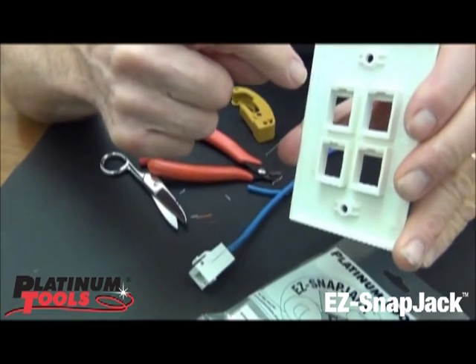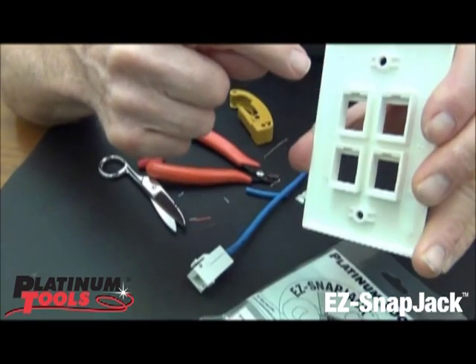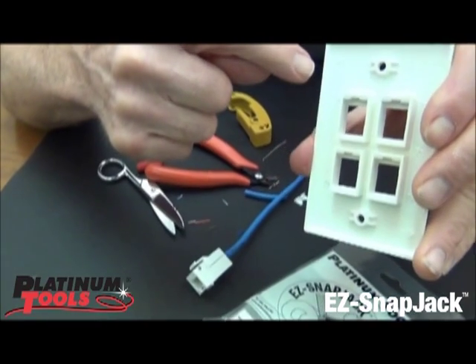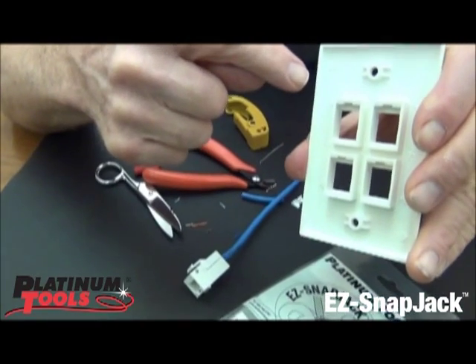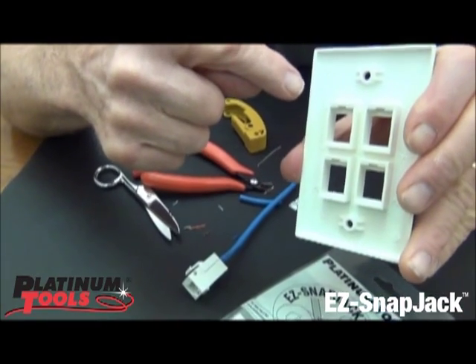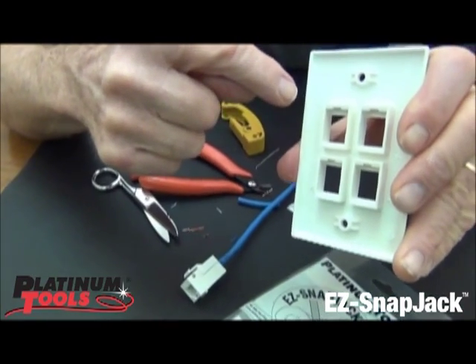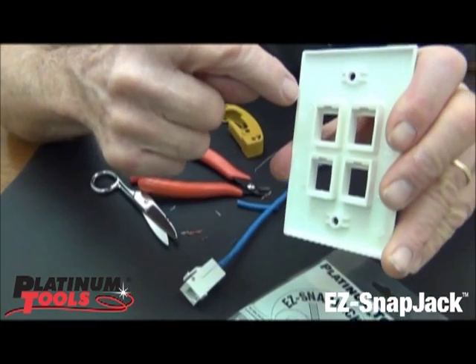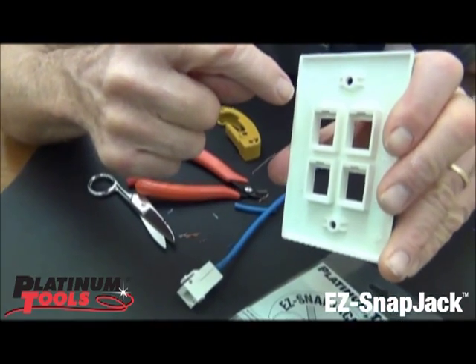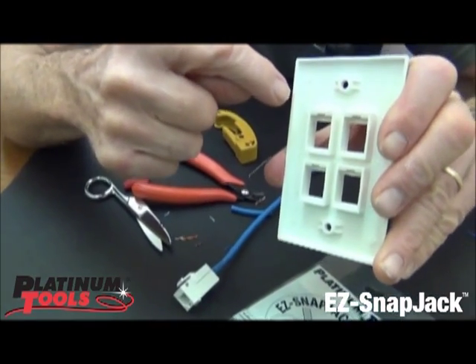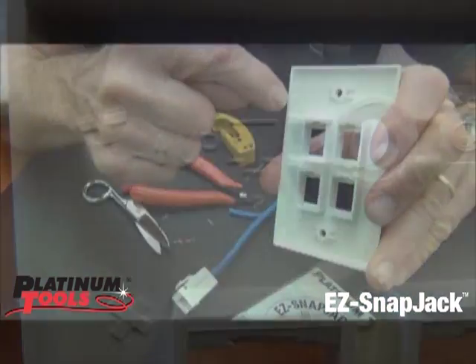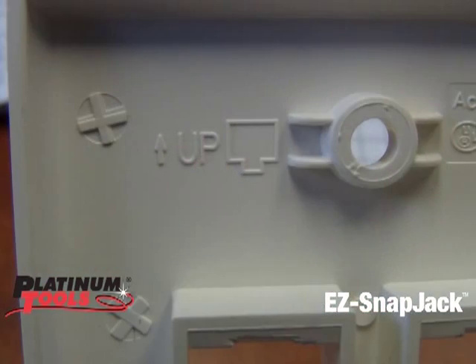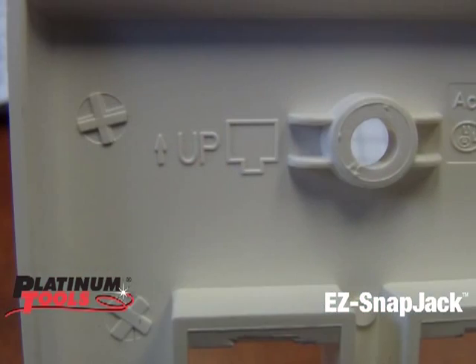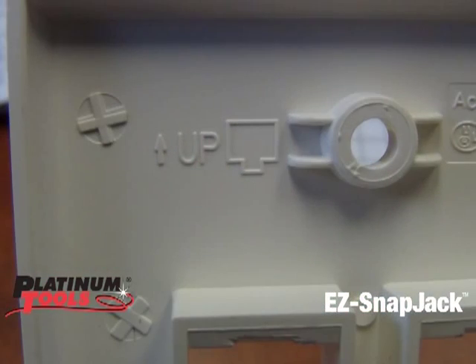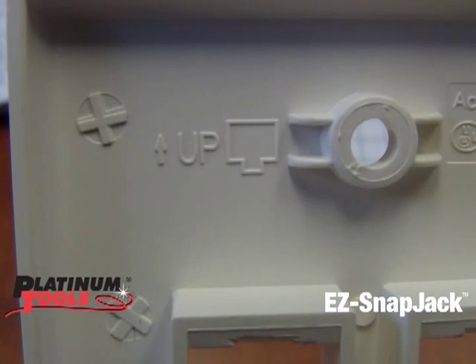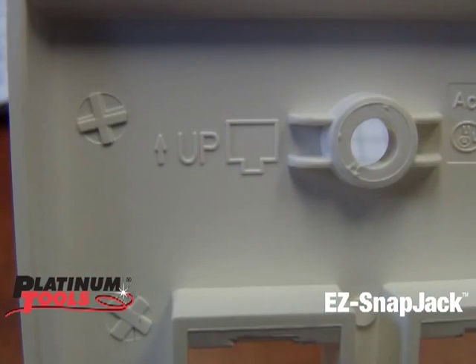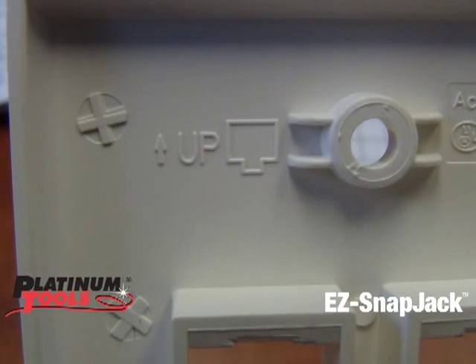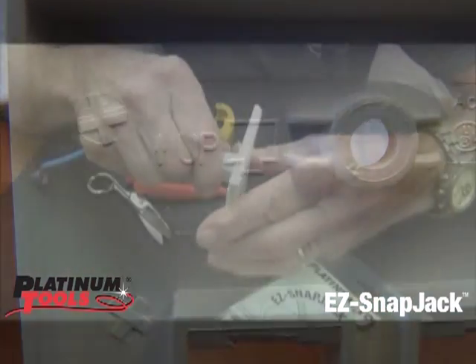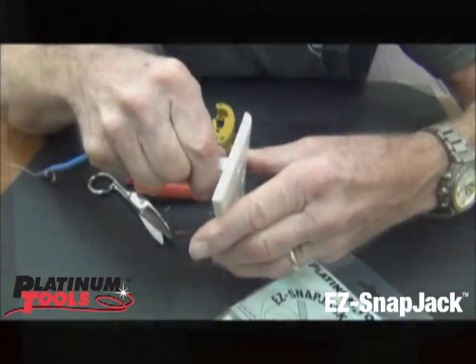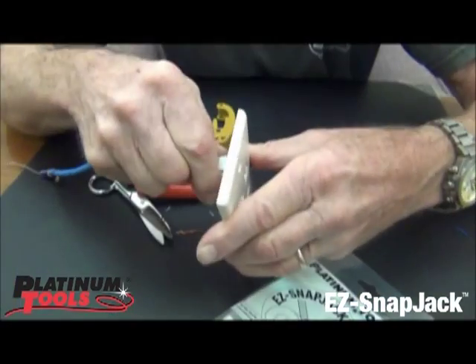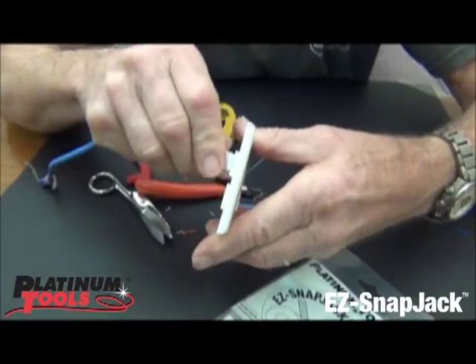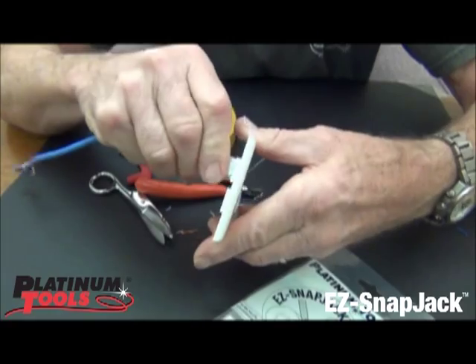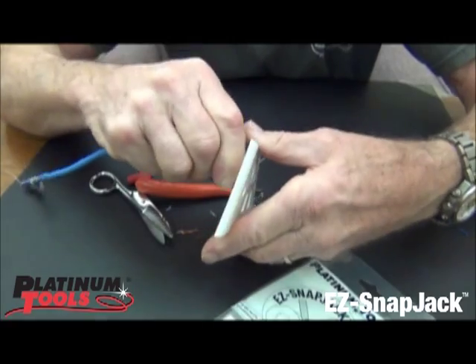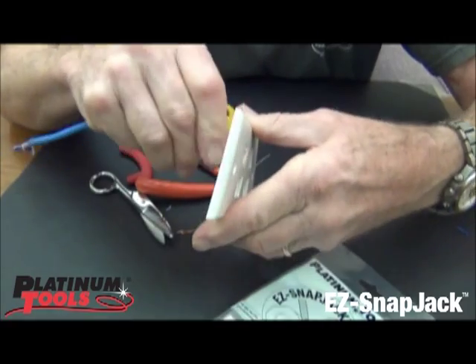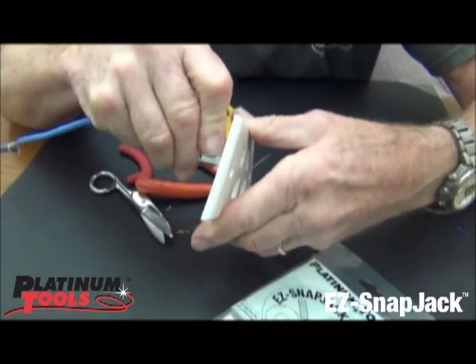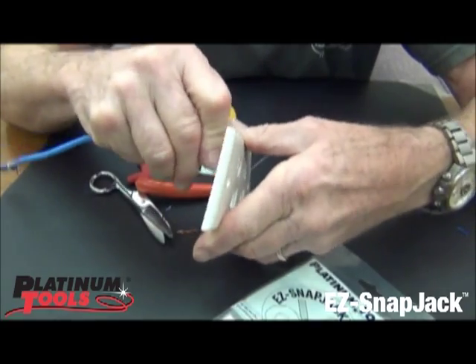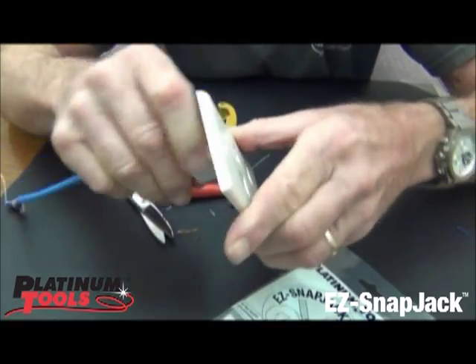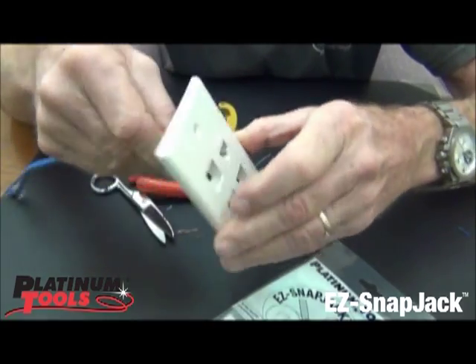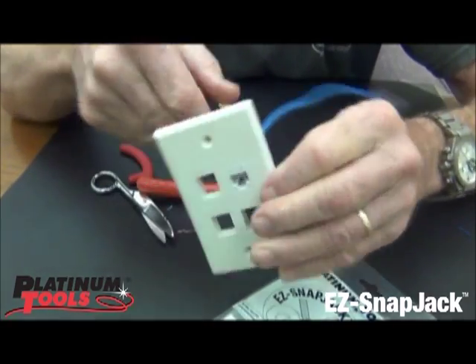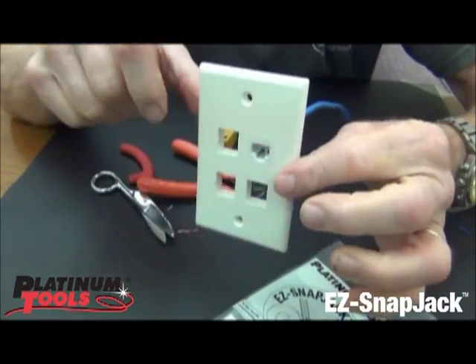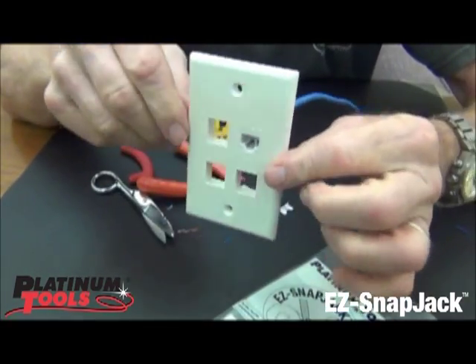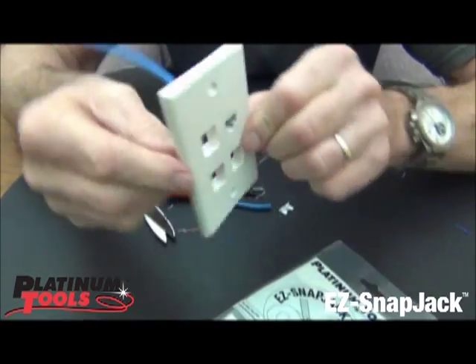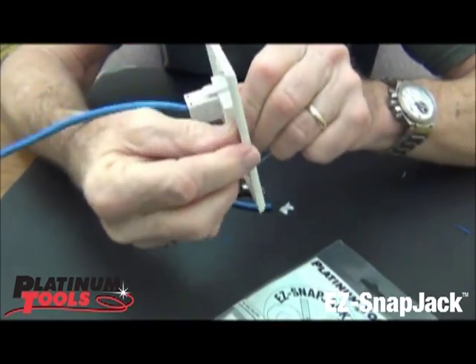Always make sure that you have it positioned right. Normally on the back it shows you what's up and what's down. You want to put it there and then snap it — ready to go.